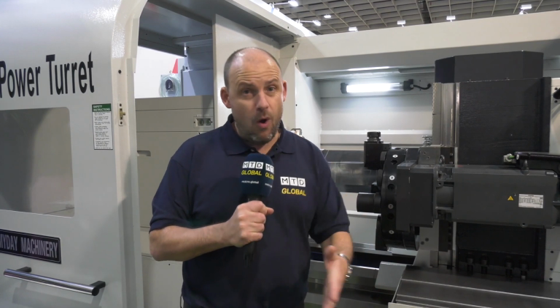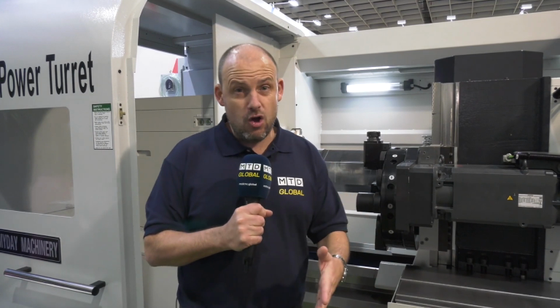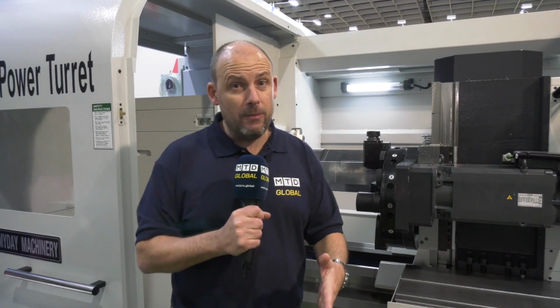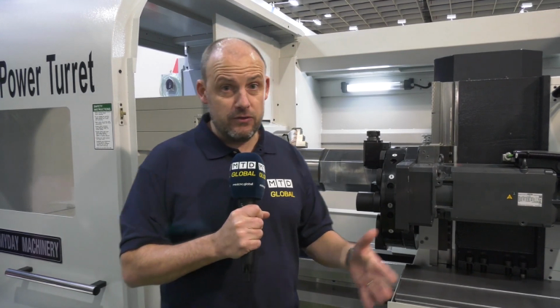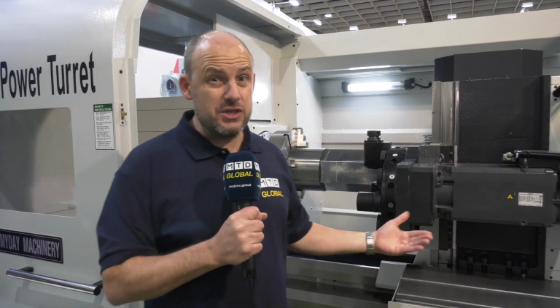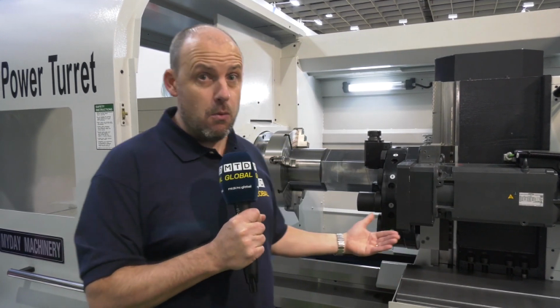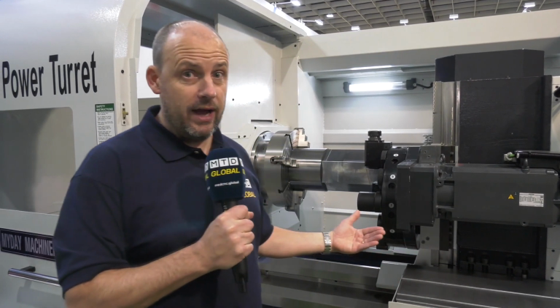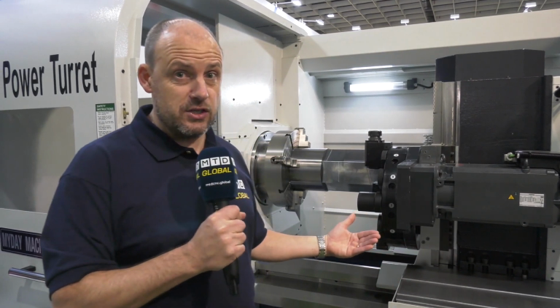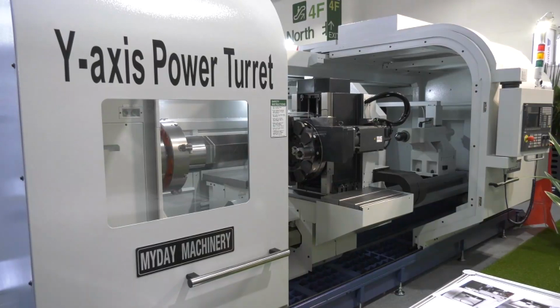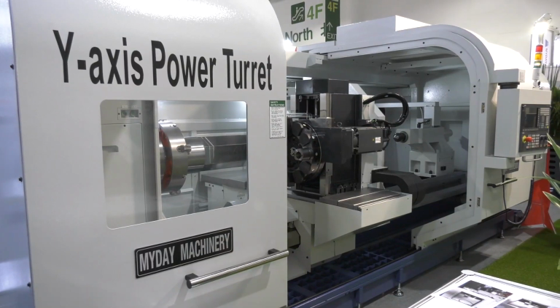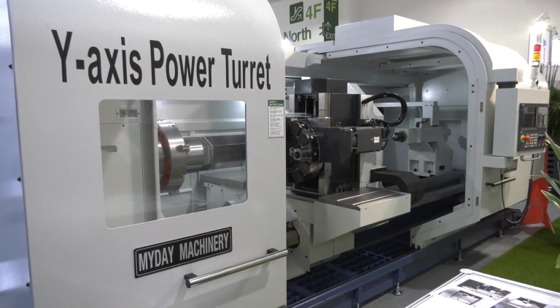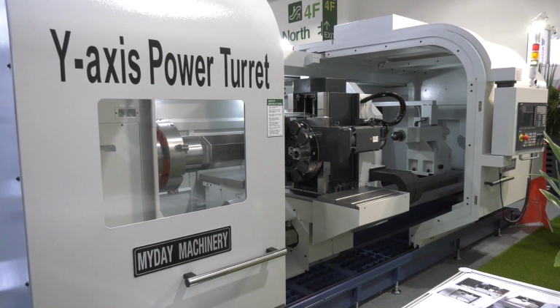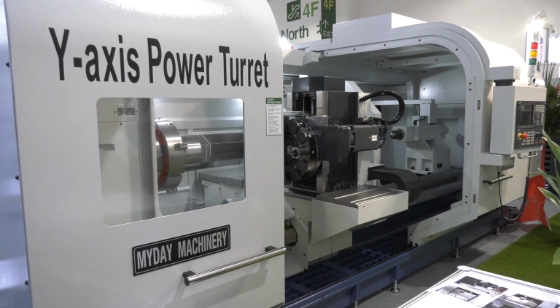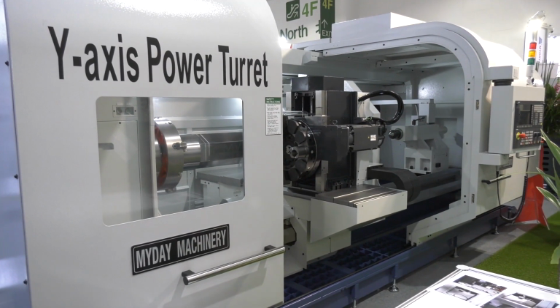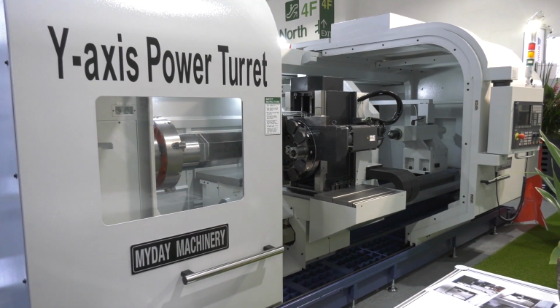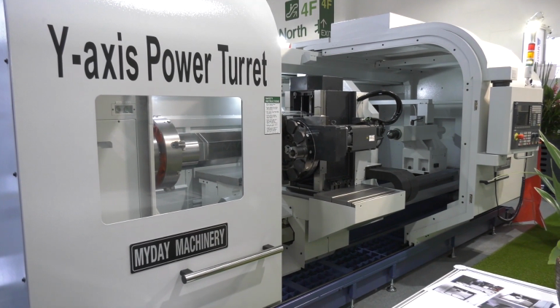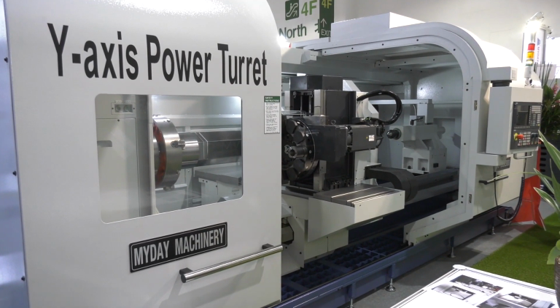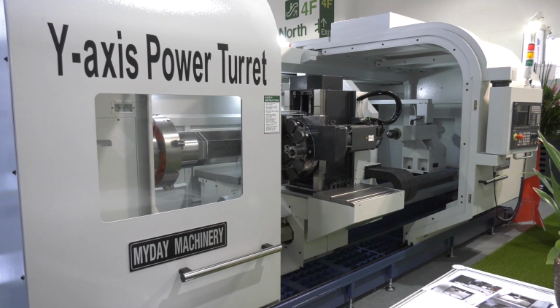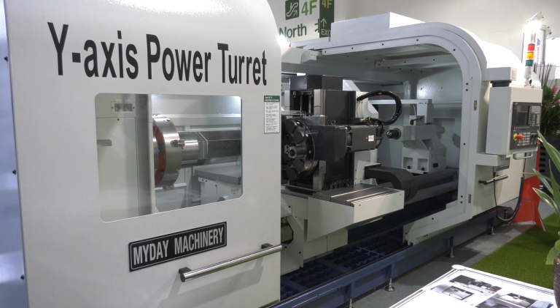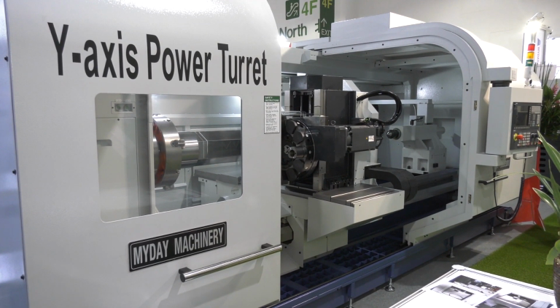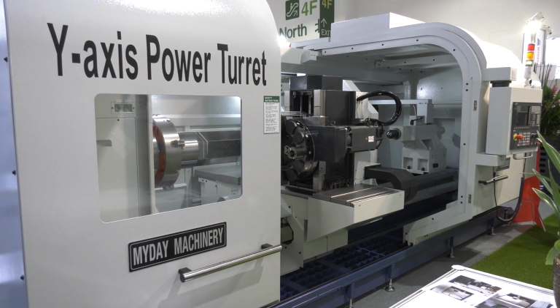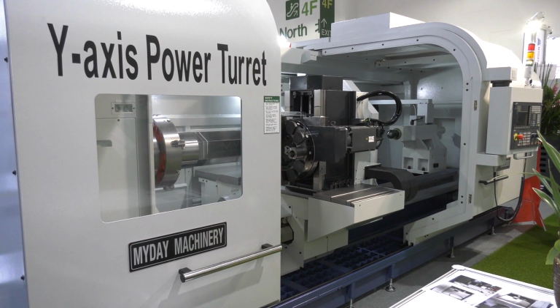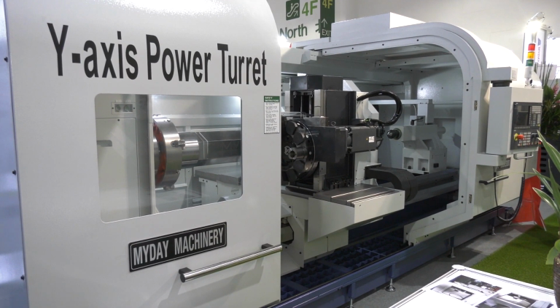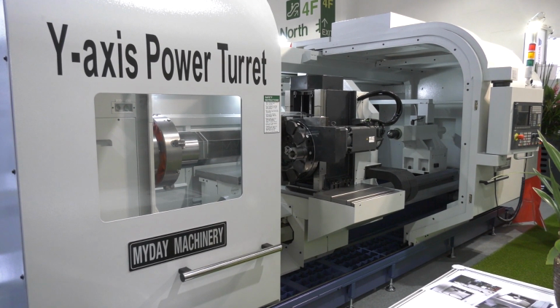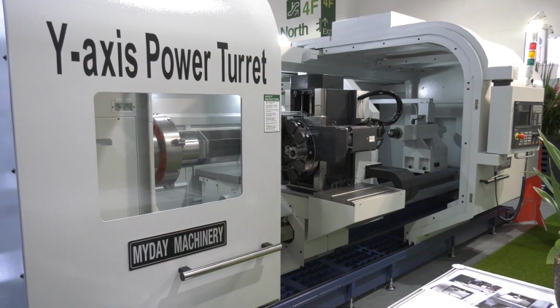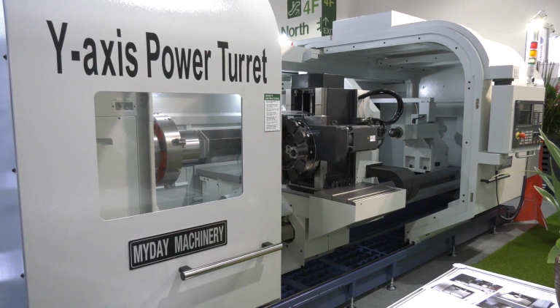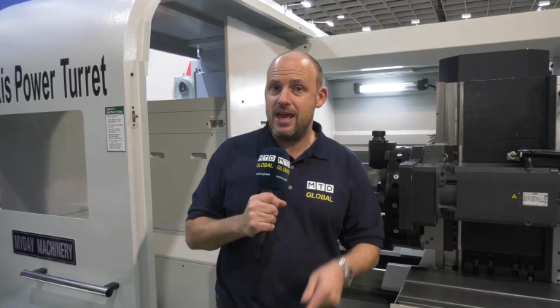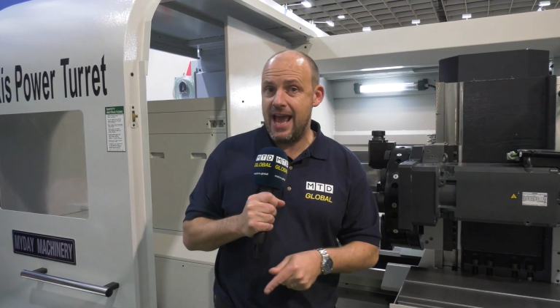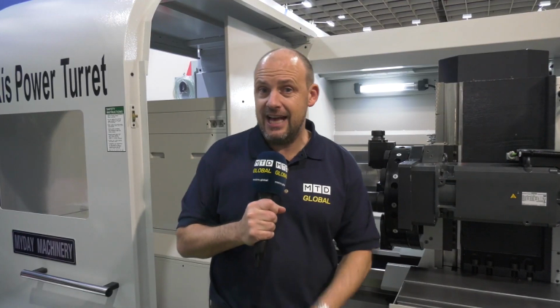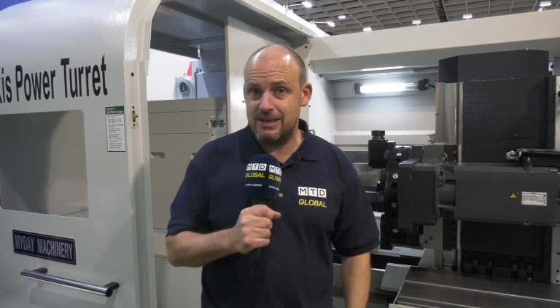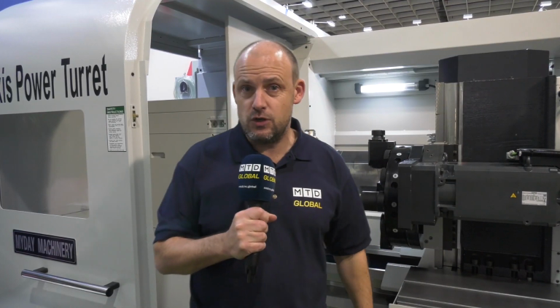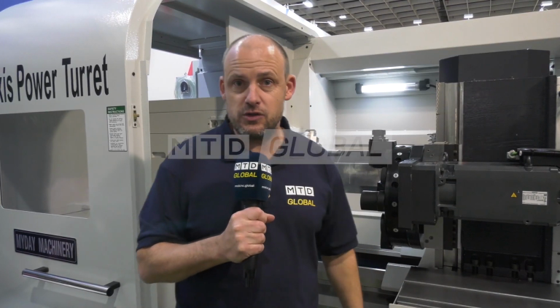Quite uncommon to see a Y-axis on a machine like this. Now this is a Myda machine on the show here at Timtos.